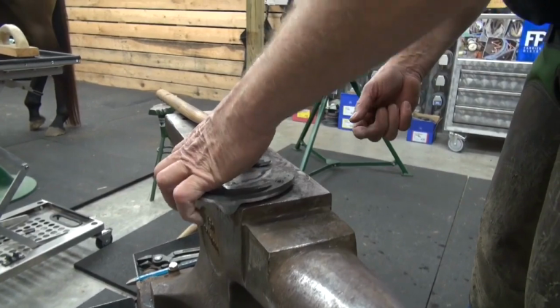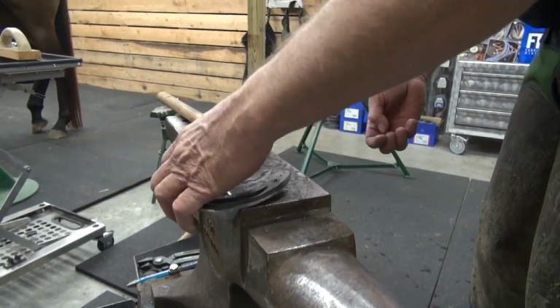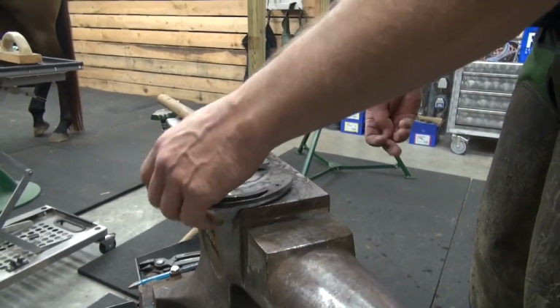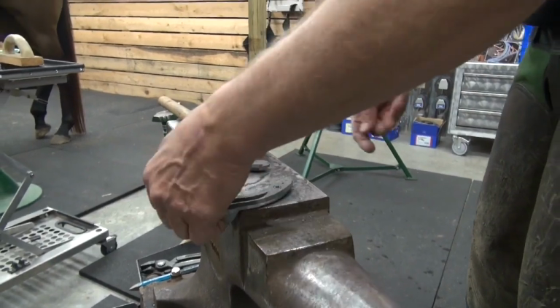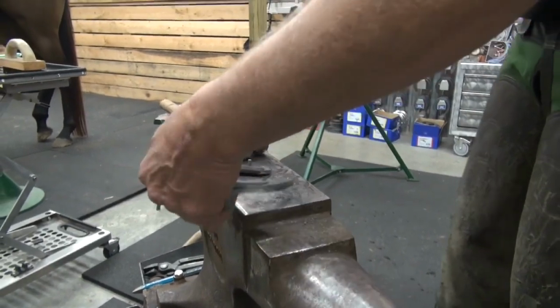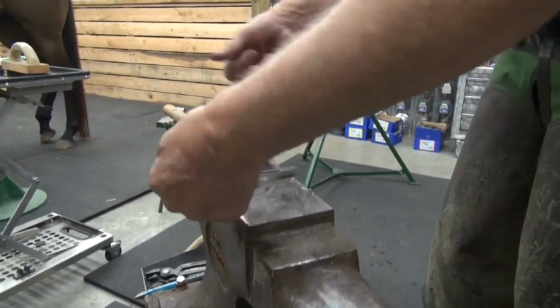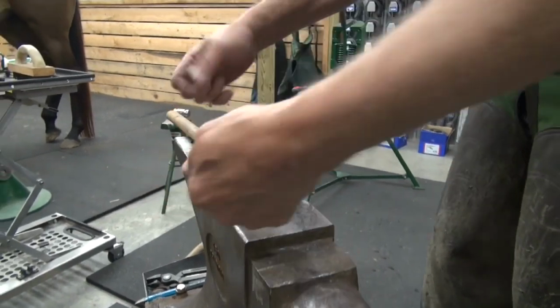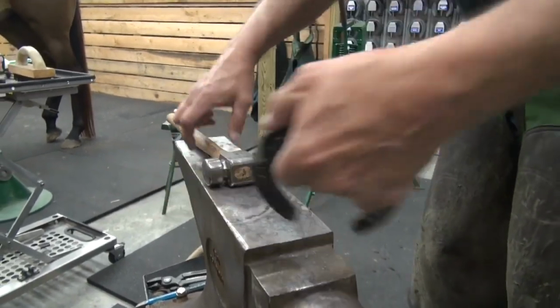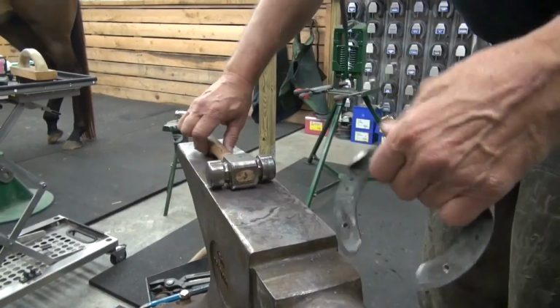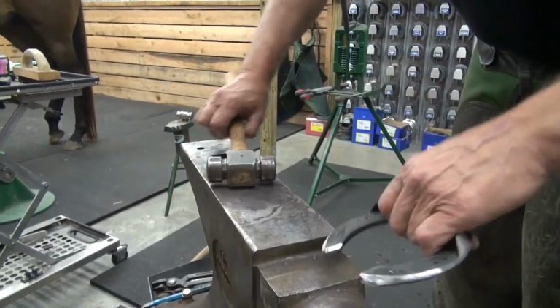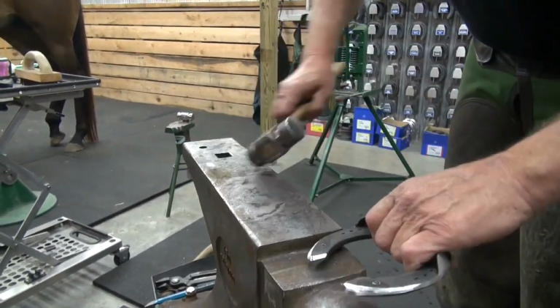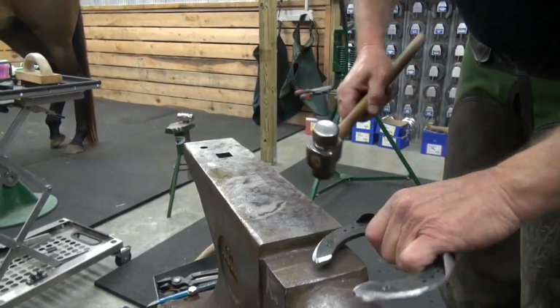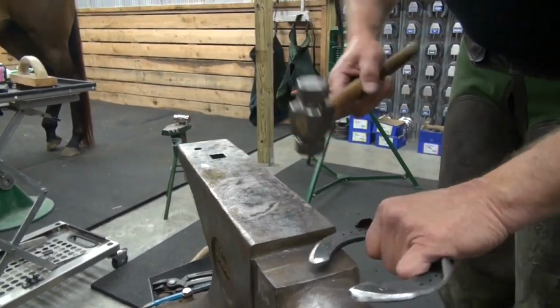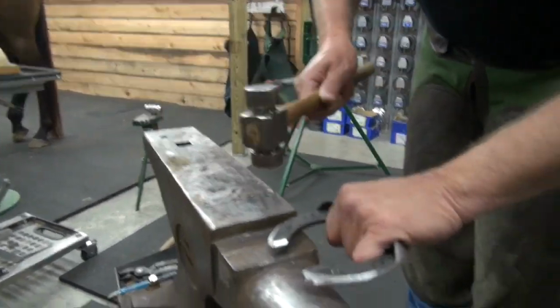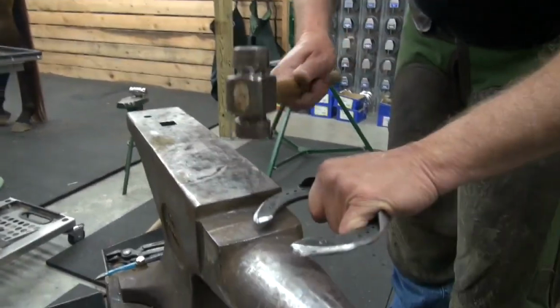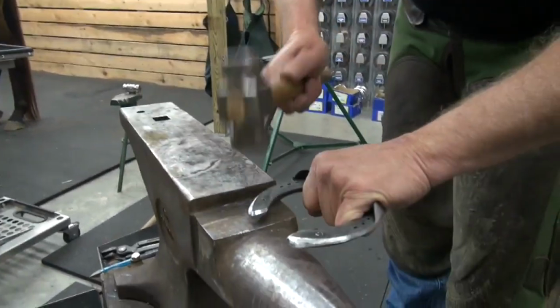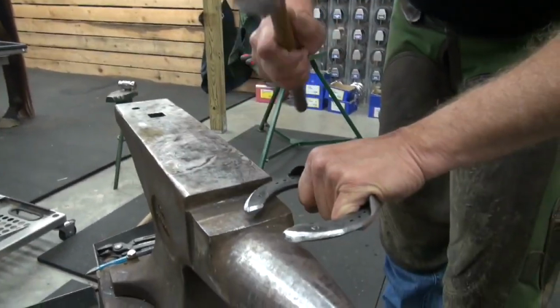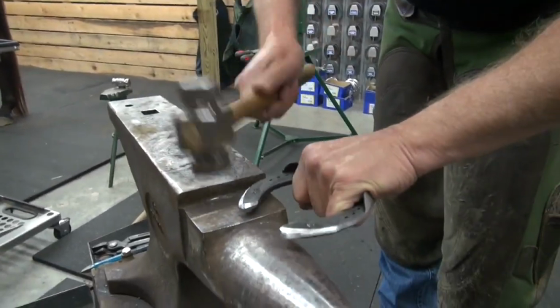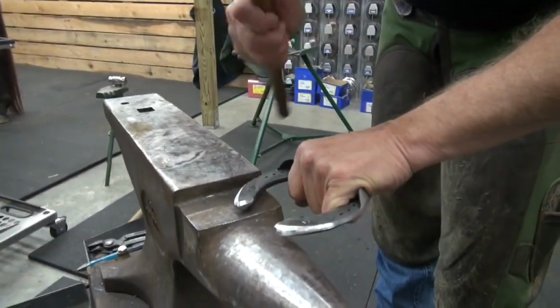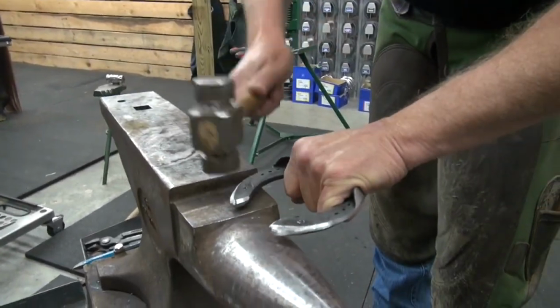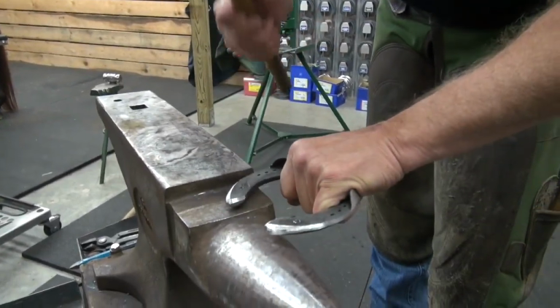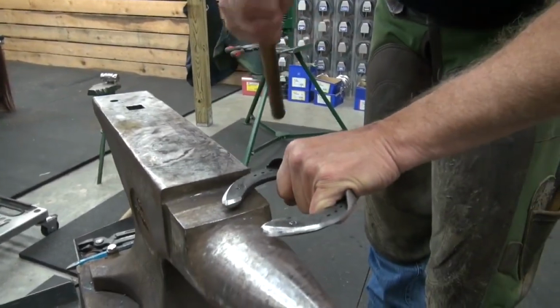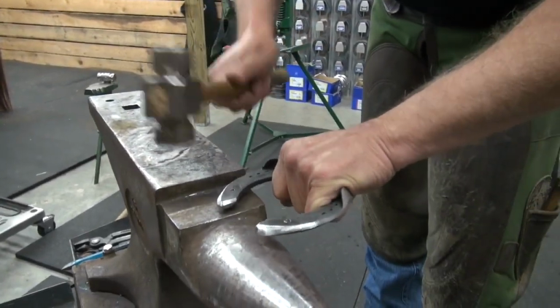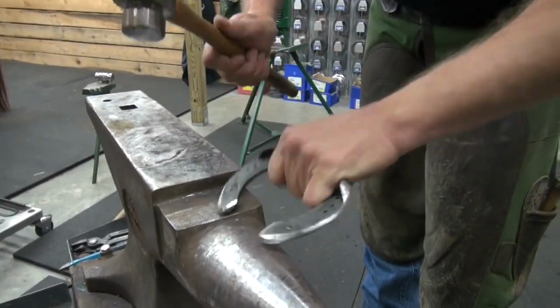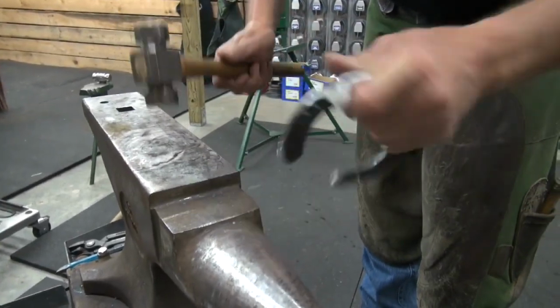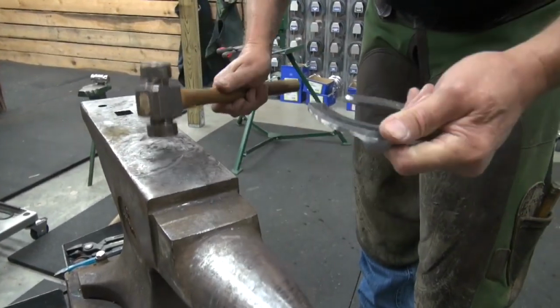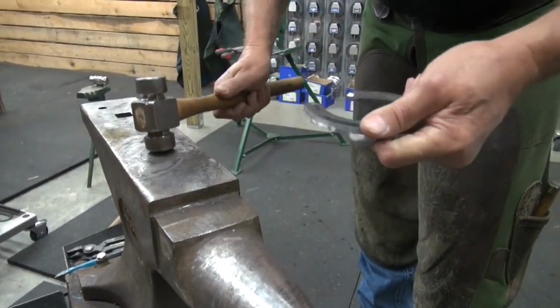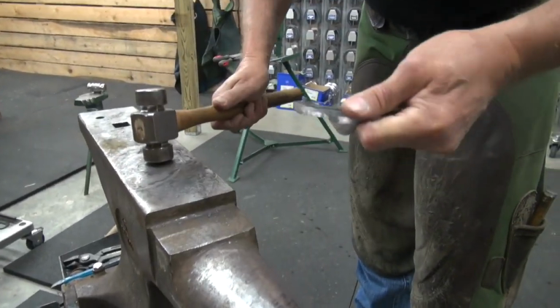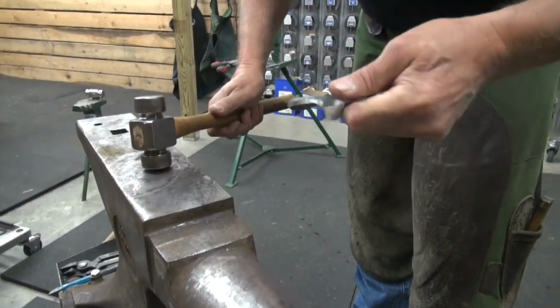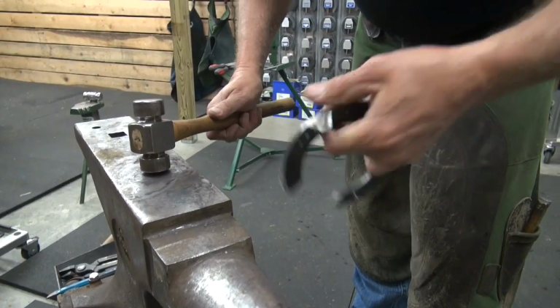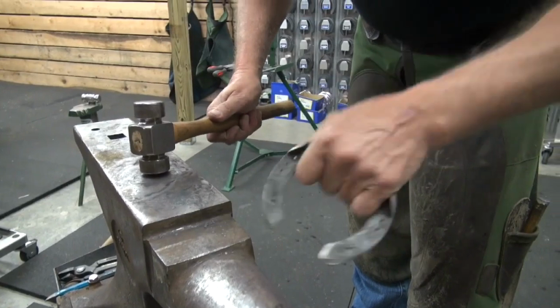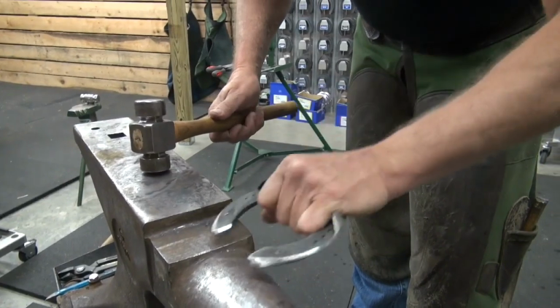Set them in the holes, and then hit them onto the face plate.